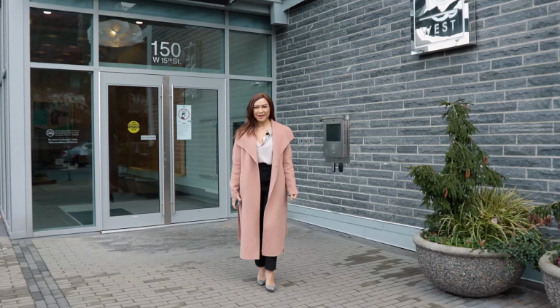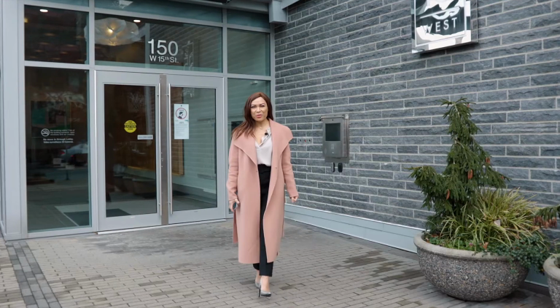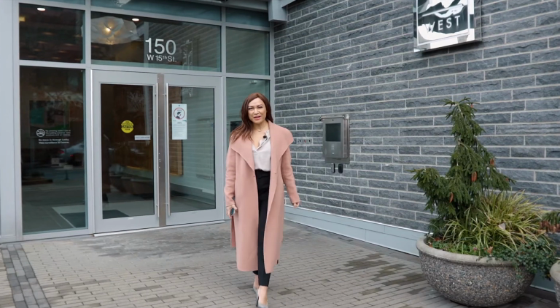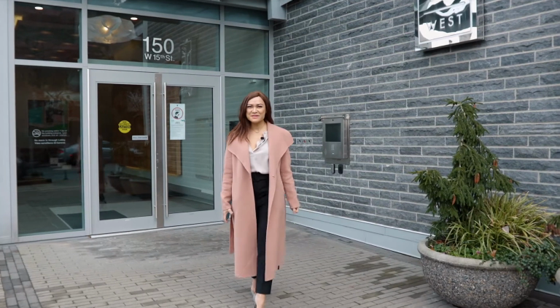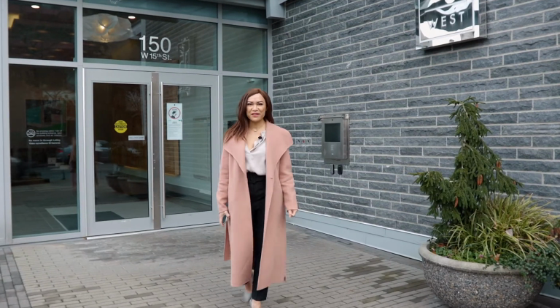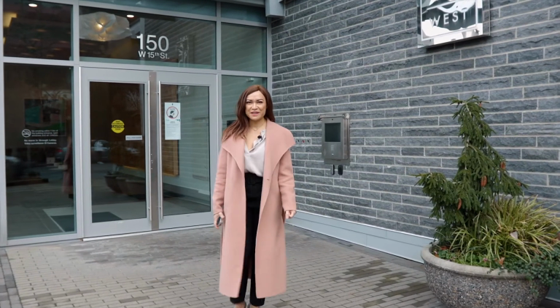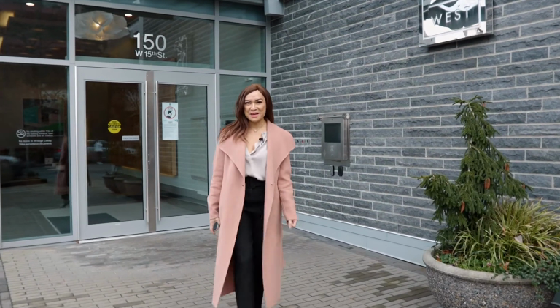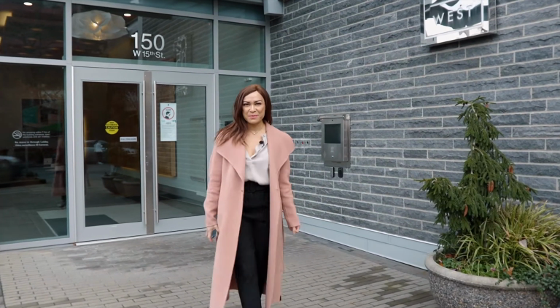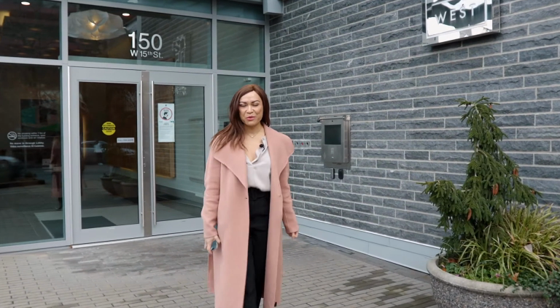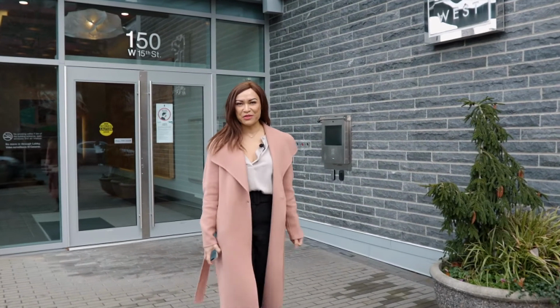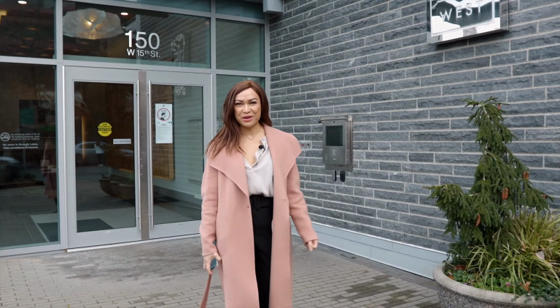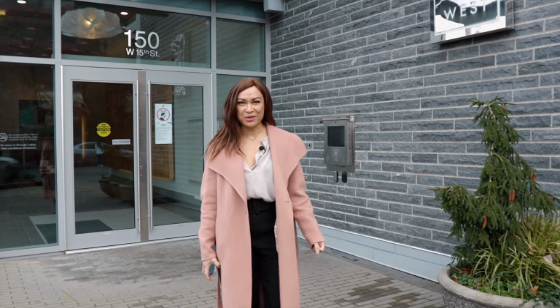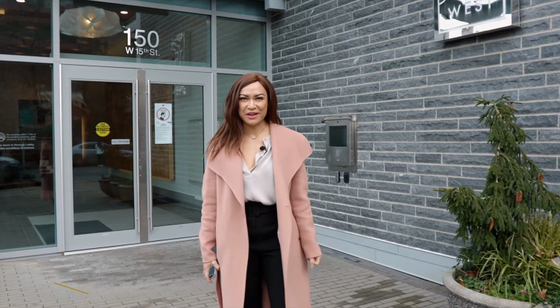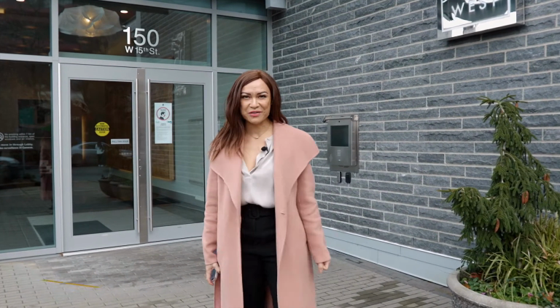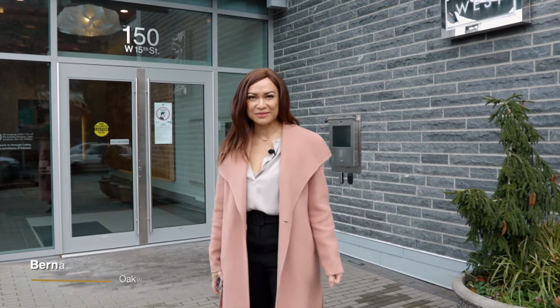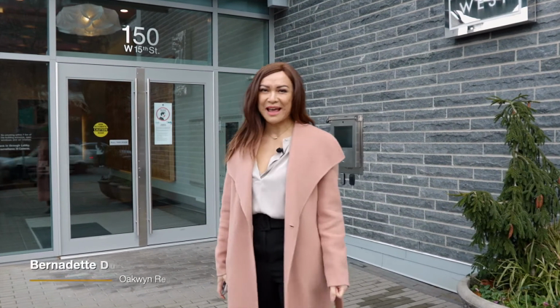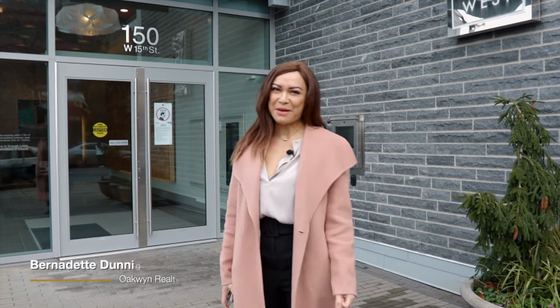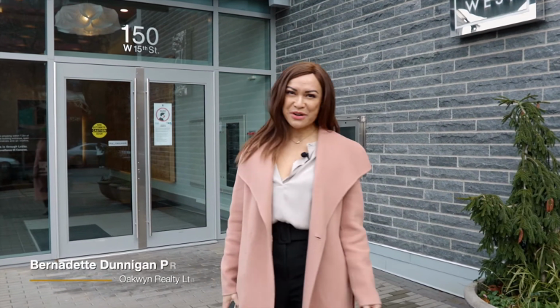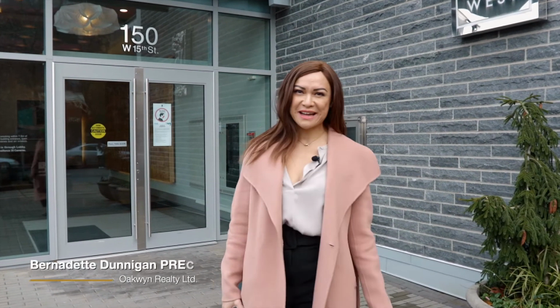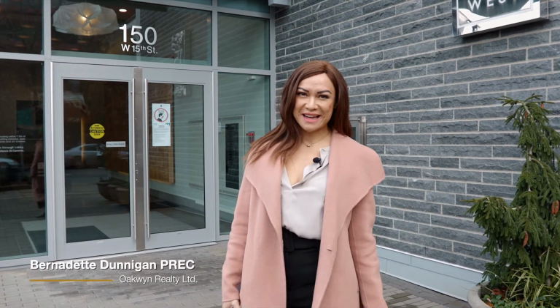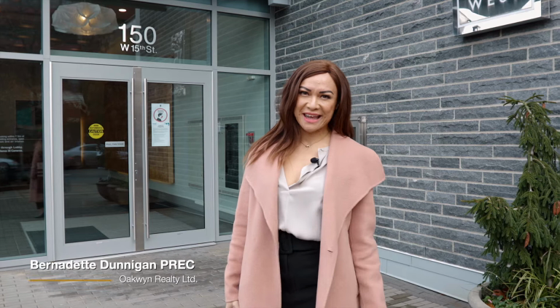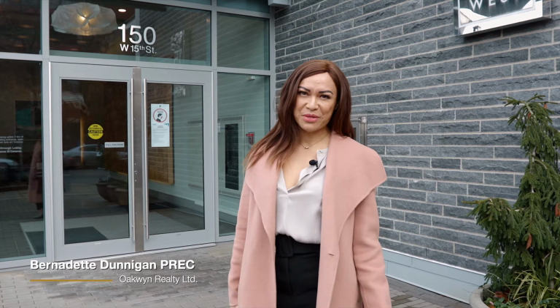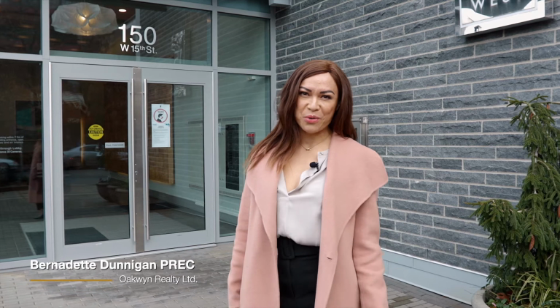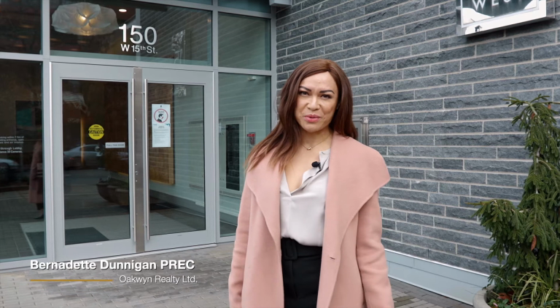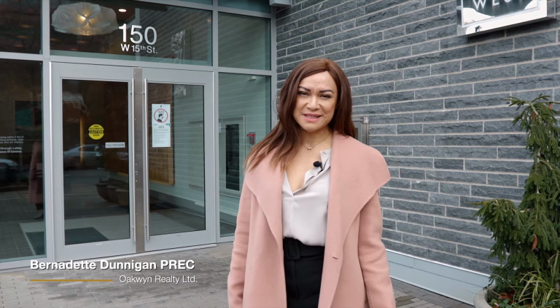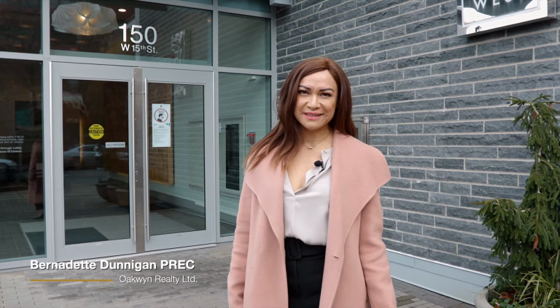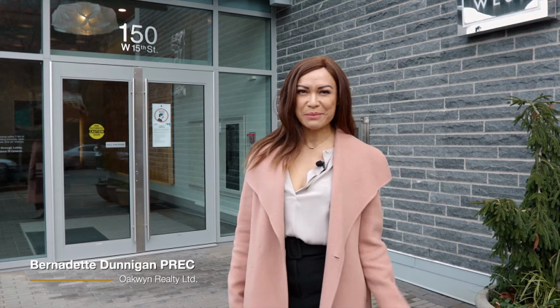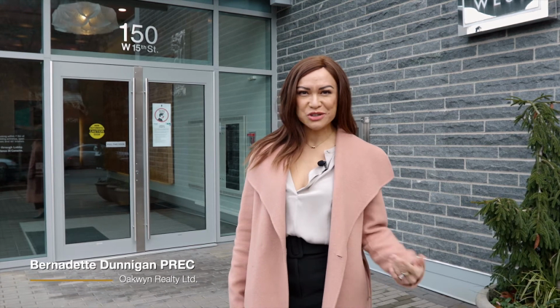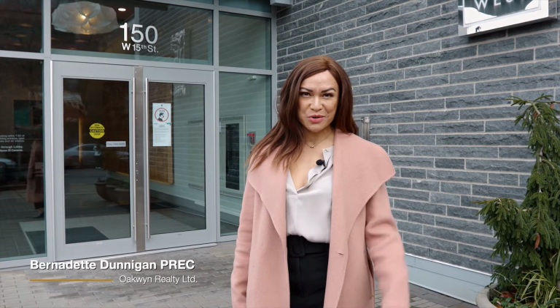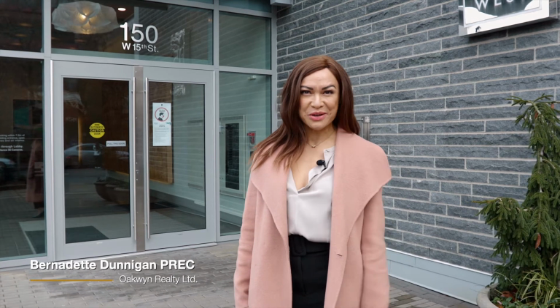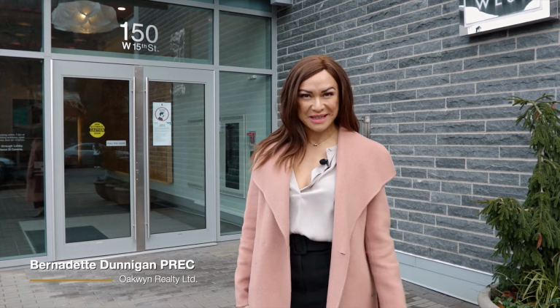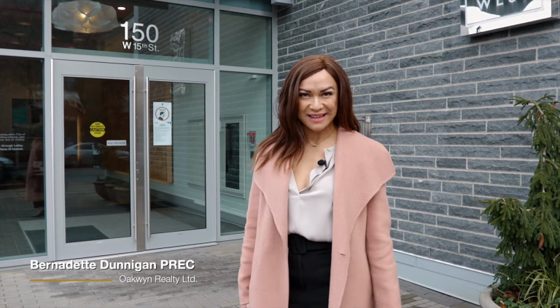Welcome to 15 West by Grosvenor in North Vancouver. I'm Bernadette Dunnigan with Oakwind Realty. Let me show you my new listing.